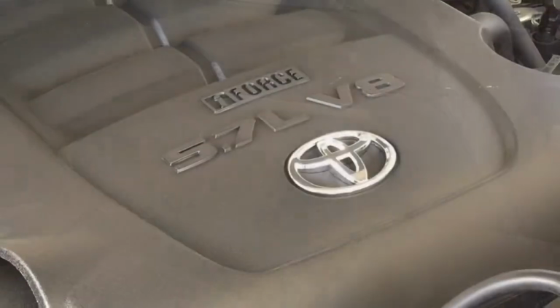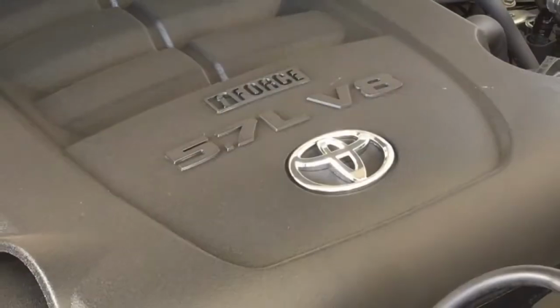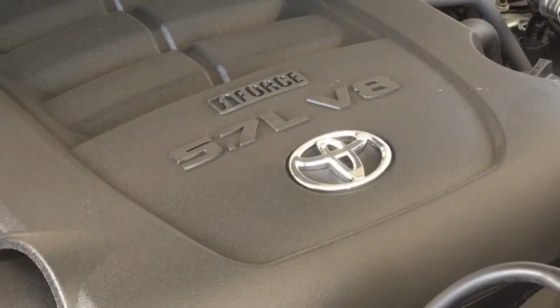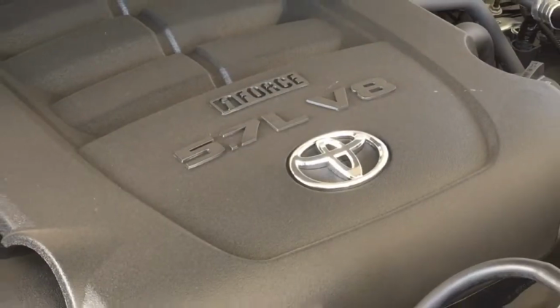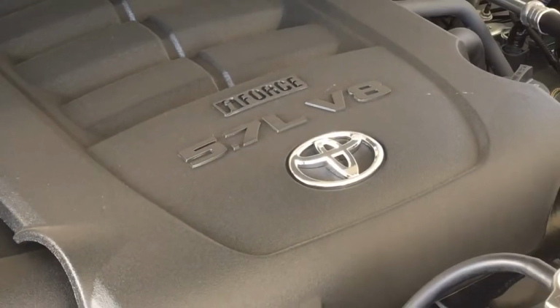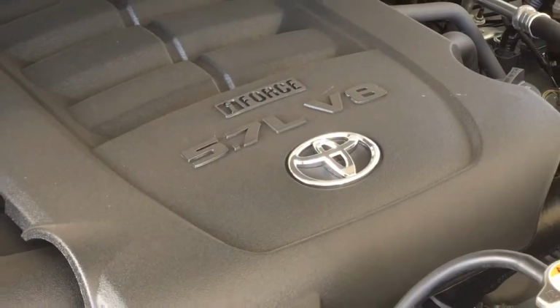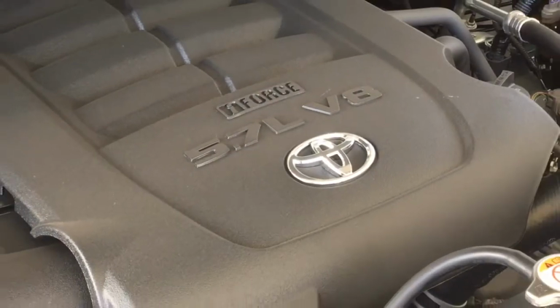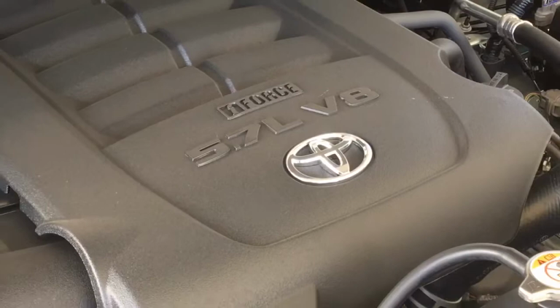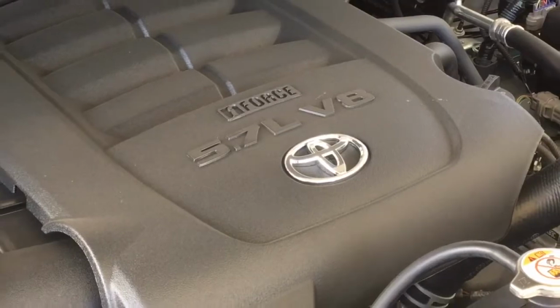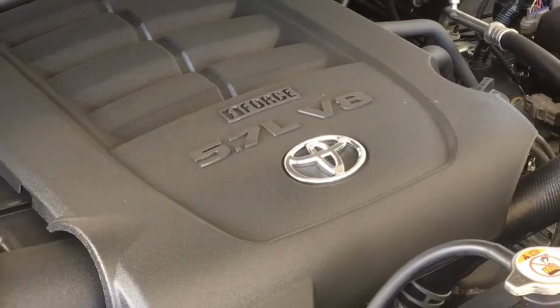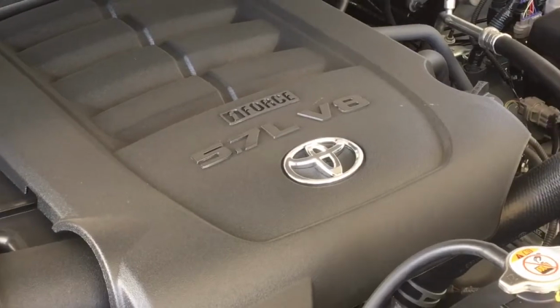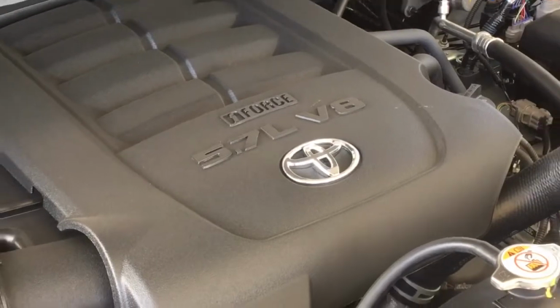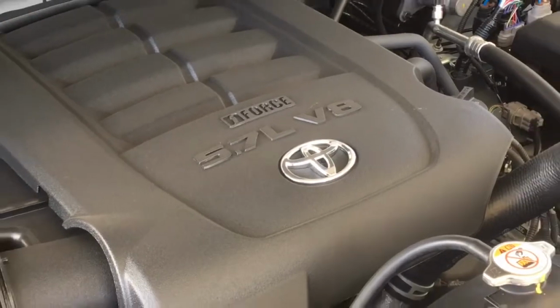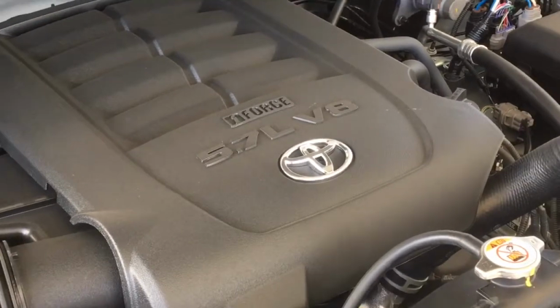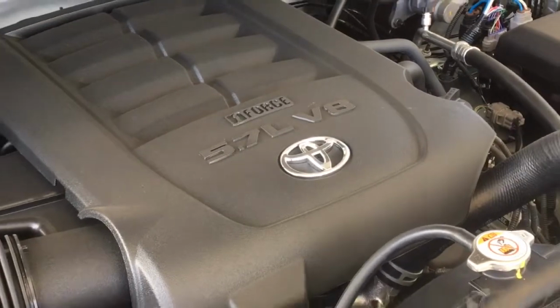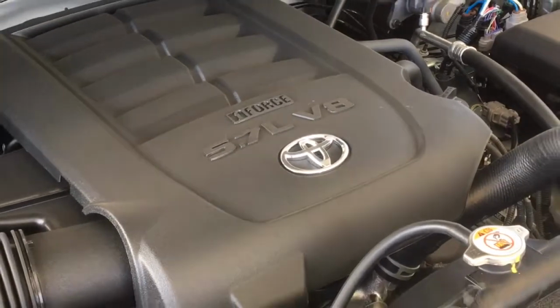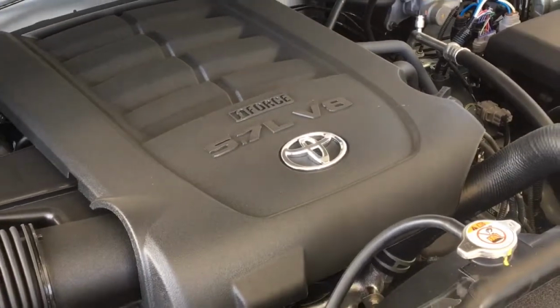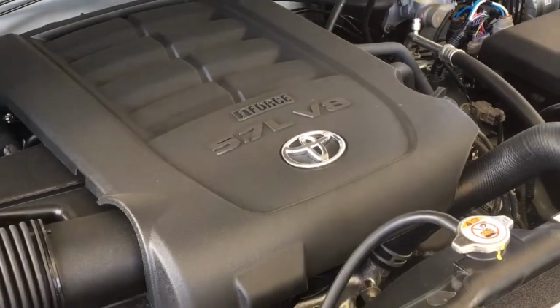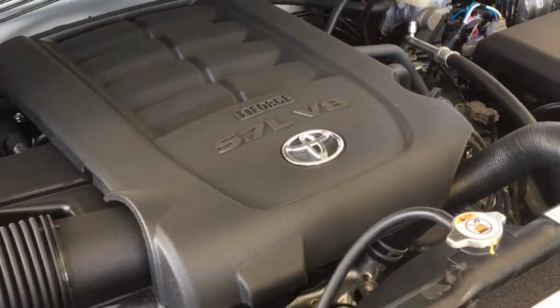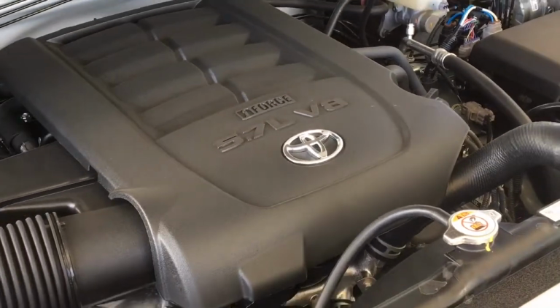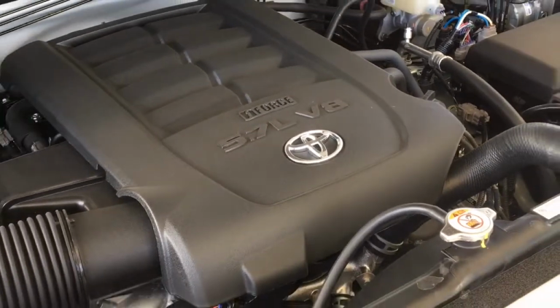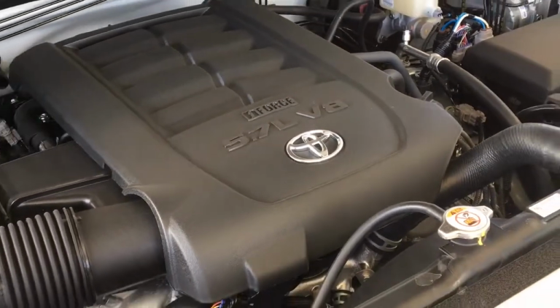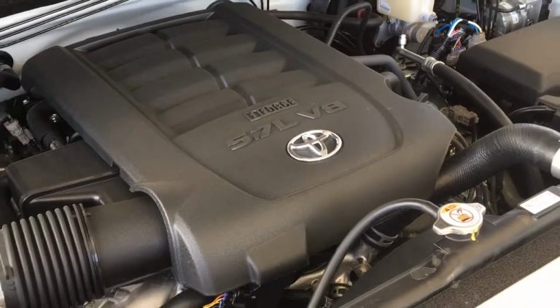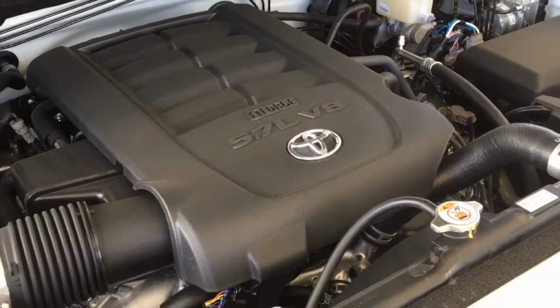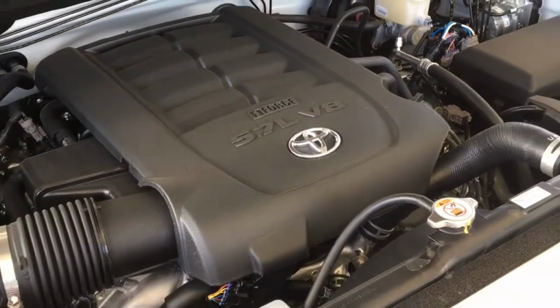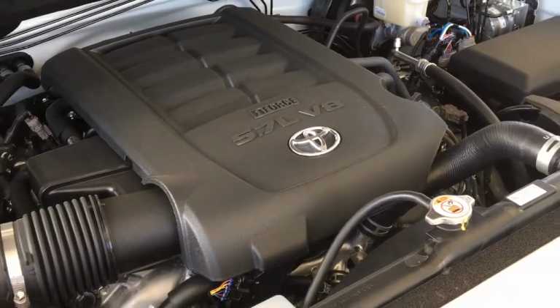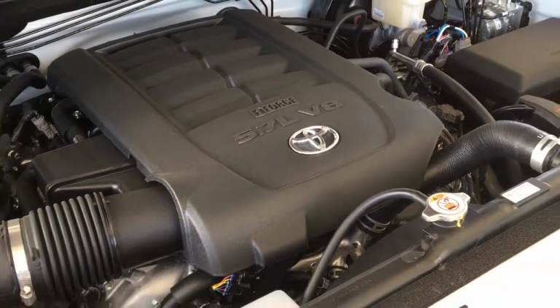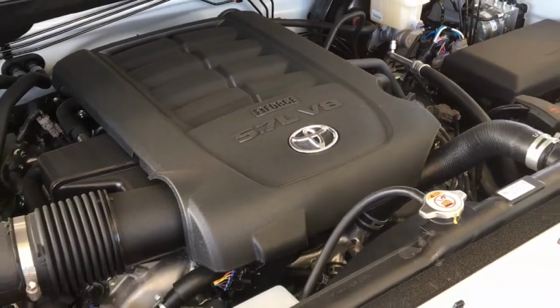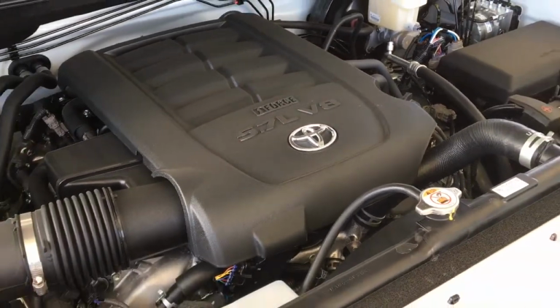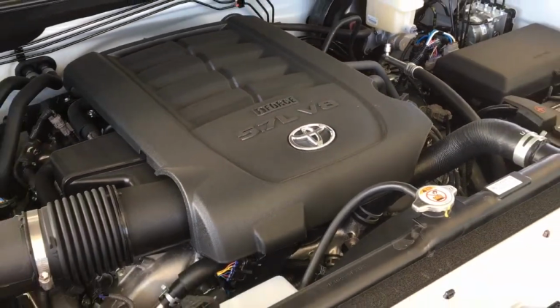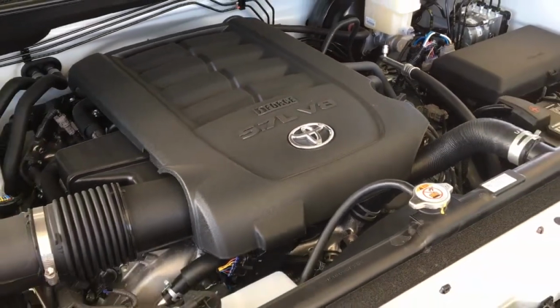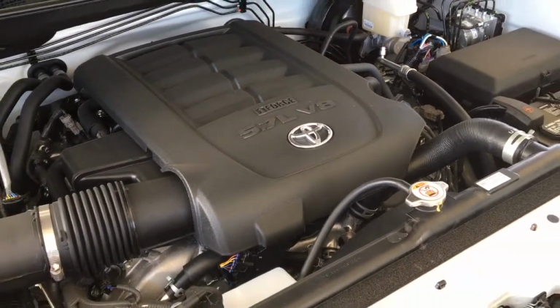Power comes from a 5.7-liter i-Force V8 mated to a 6-speed automatic and 4-wheel drive.